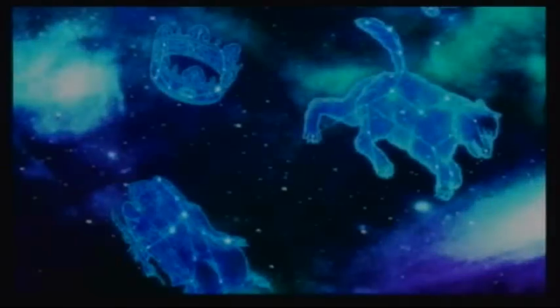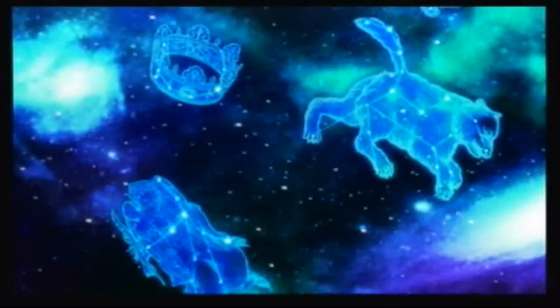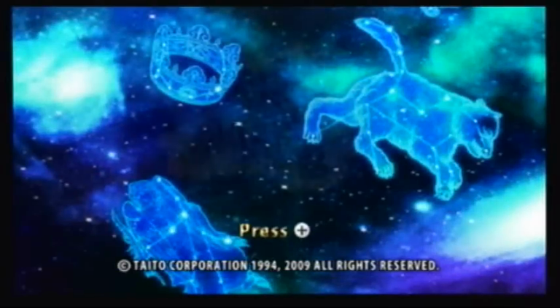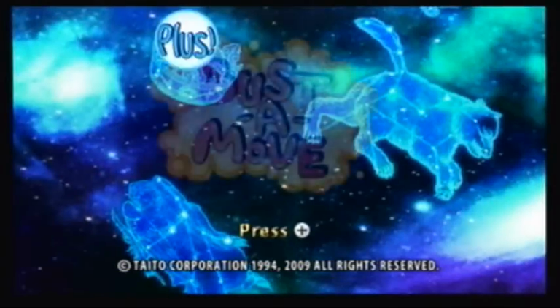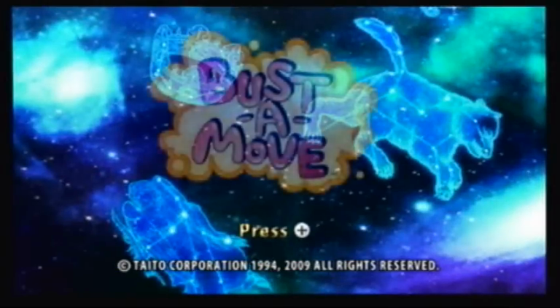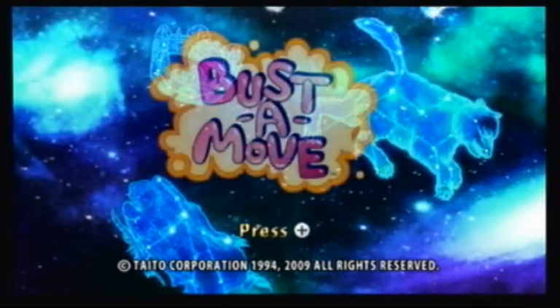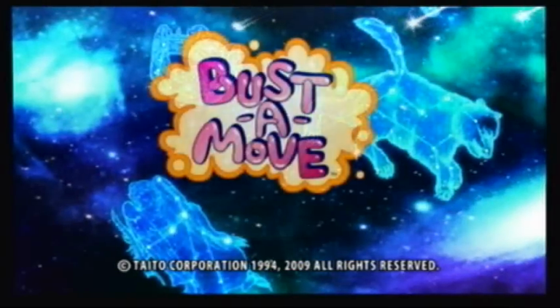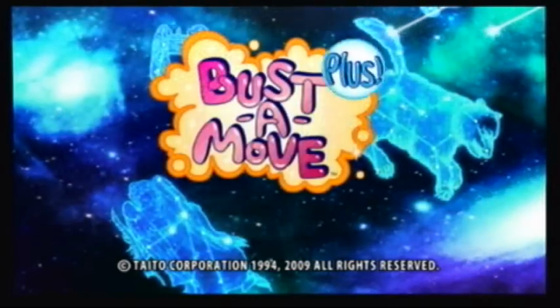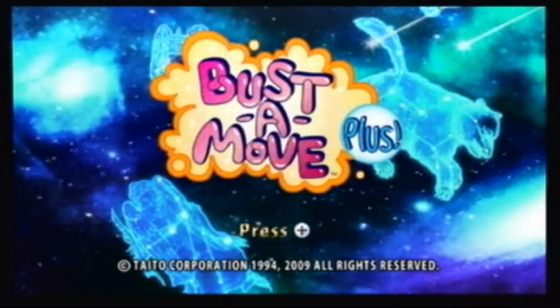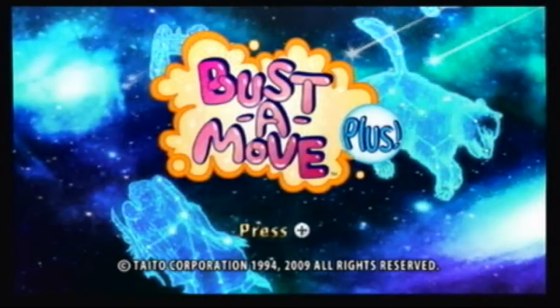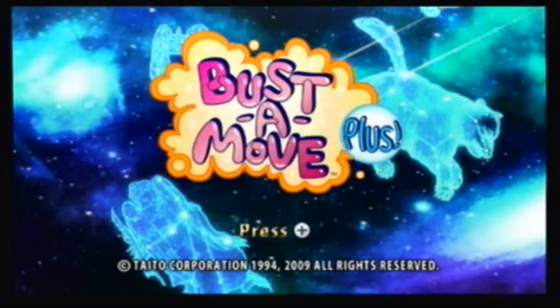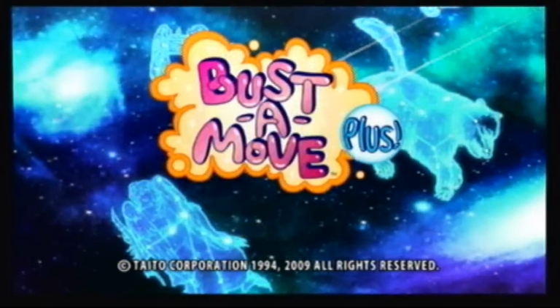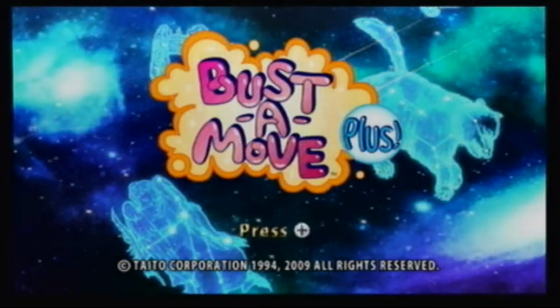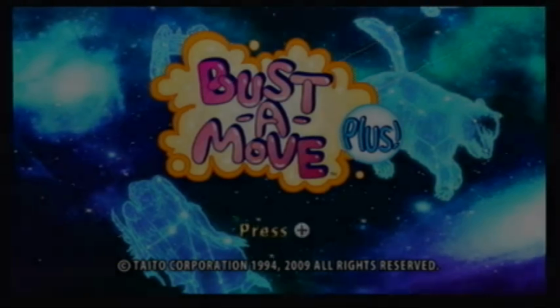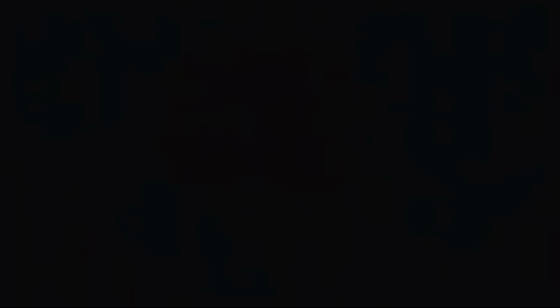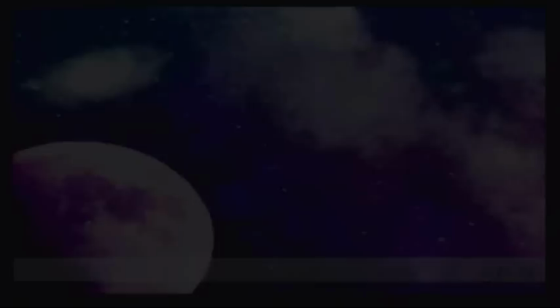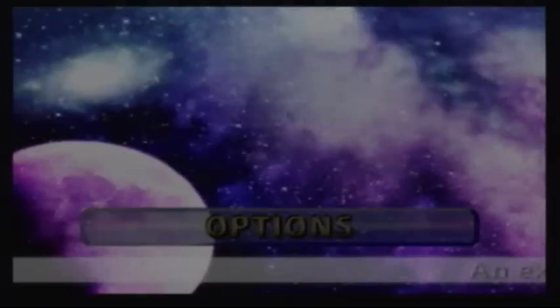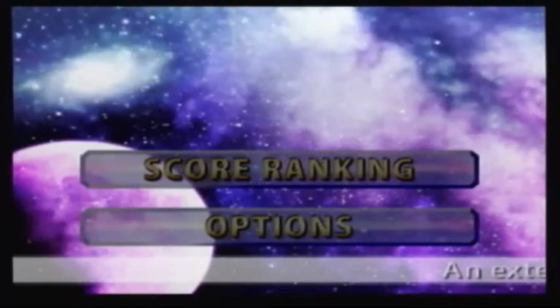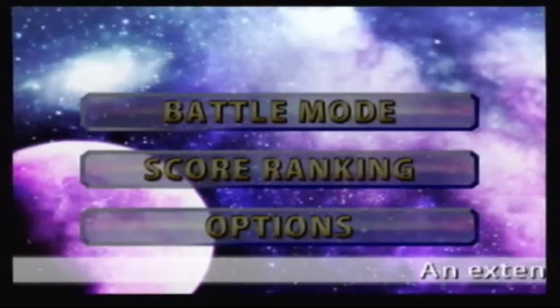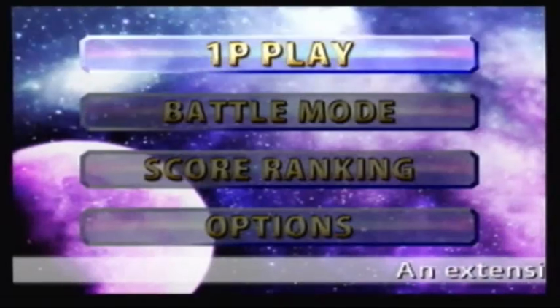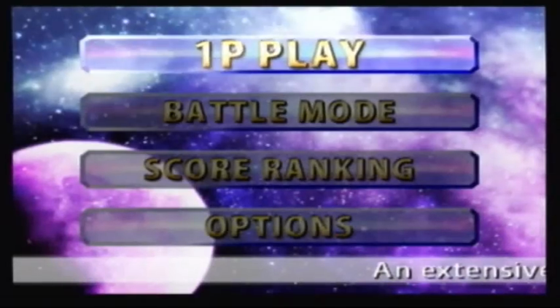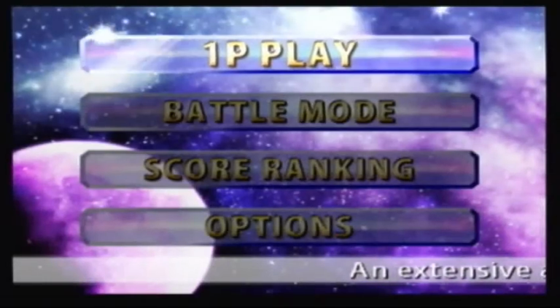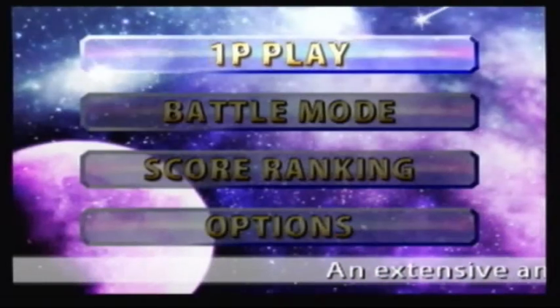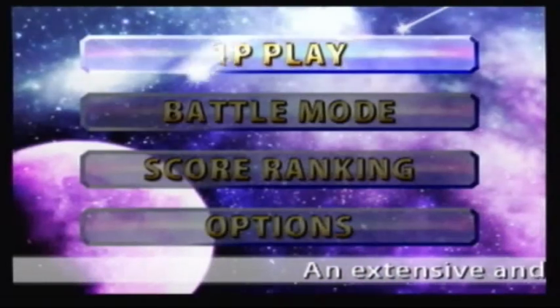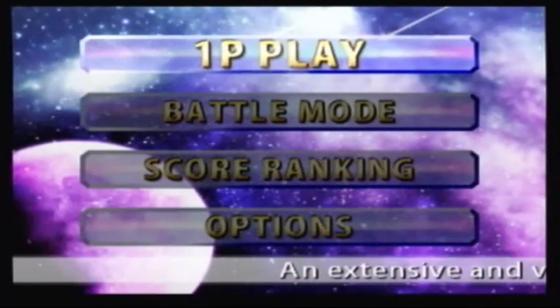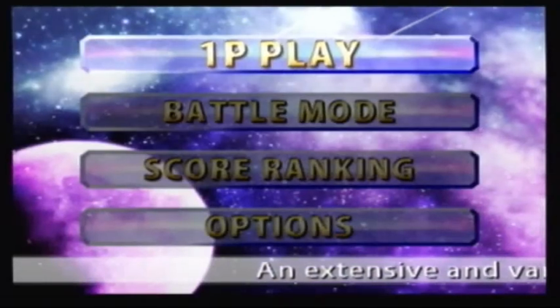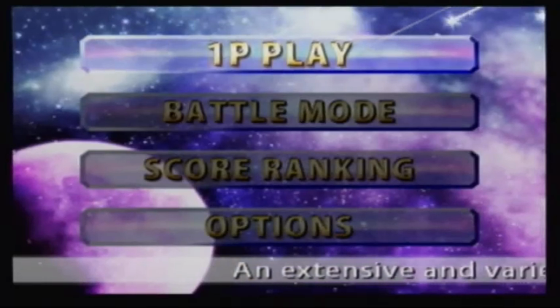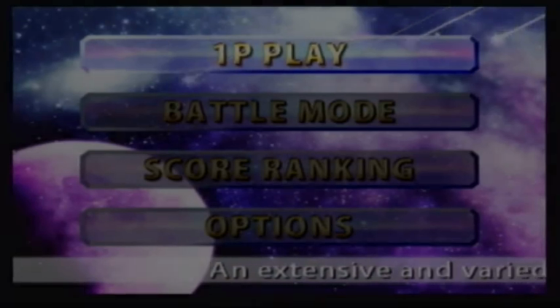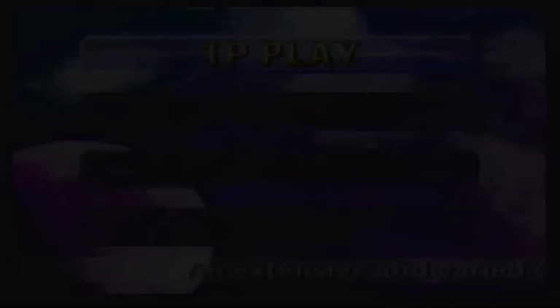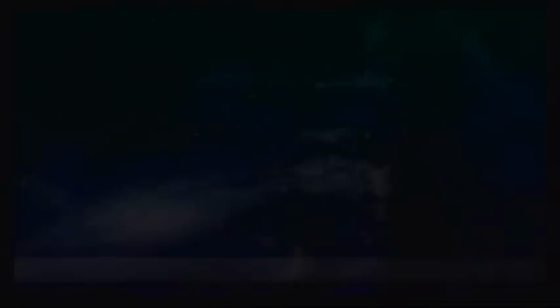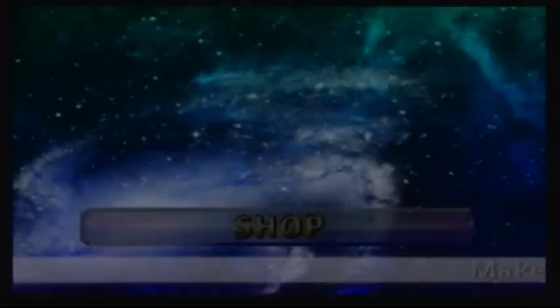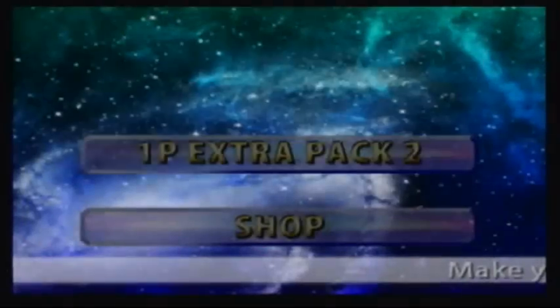Hey folks, Mike here with KeepCasual.com and our video review of Bust-A-Move Plus for the Nintendo WiiWare.